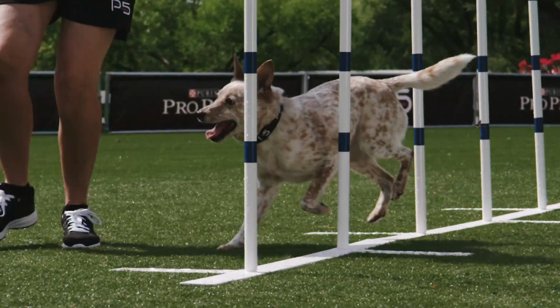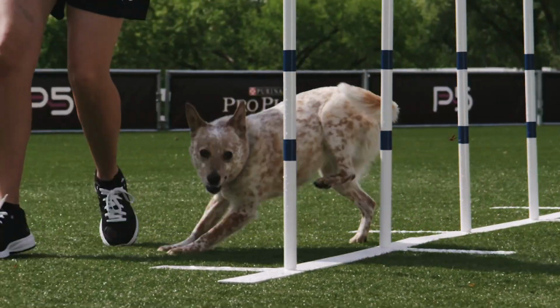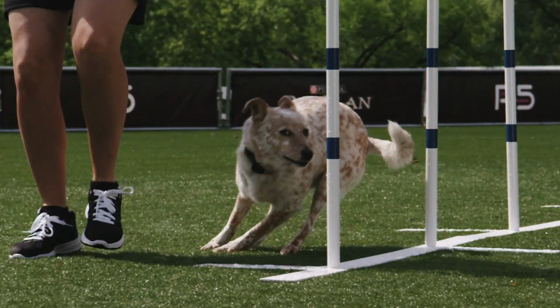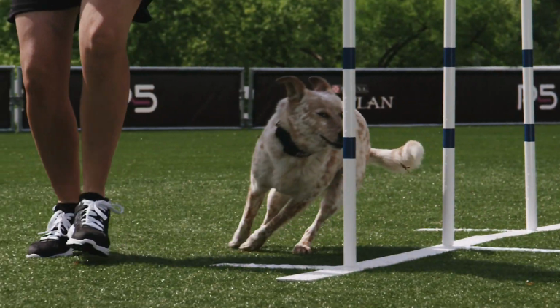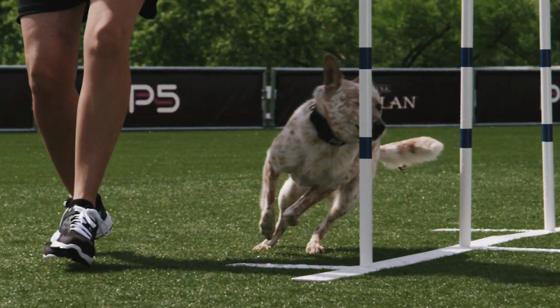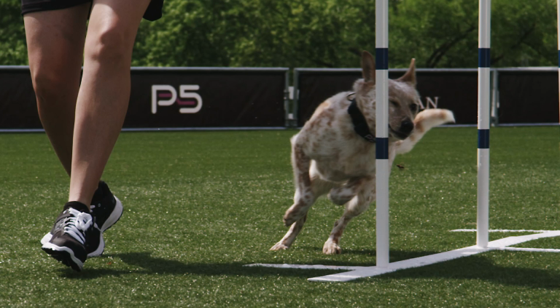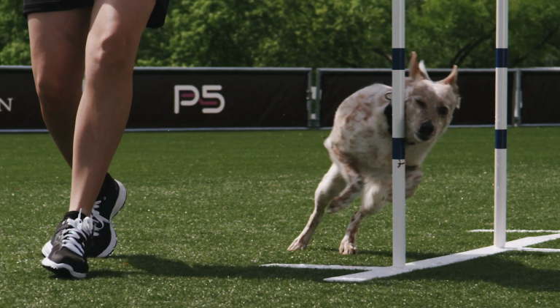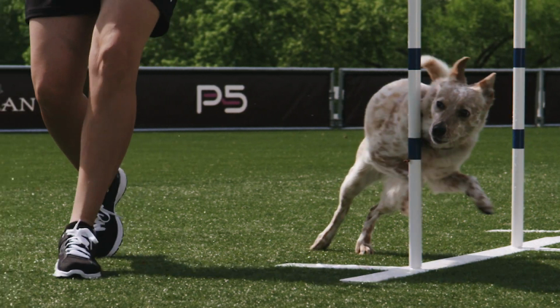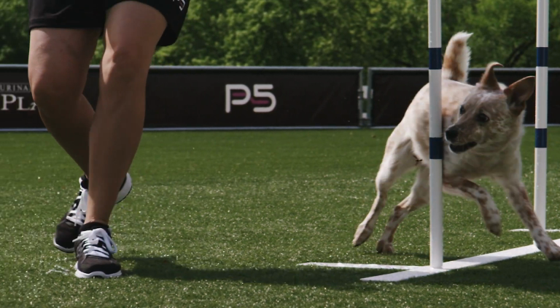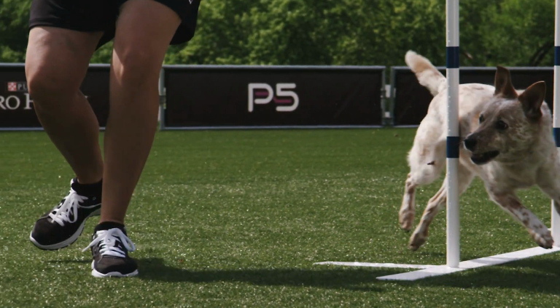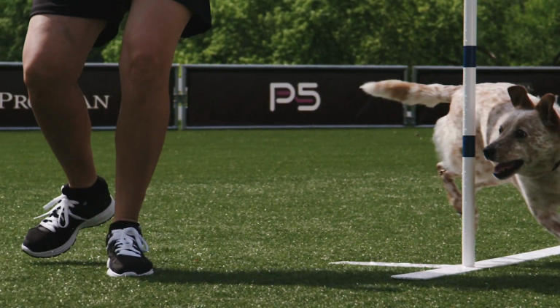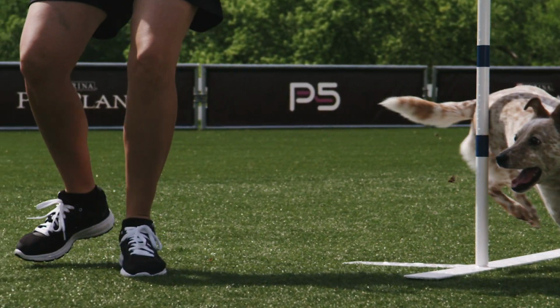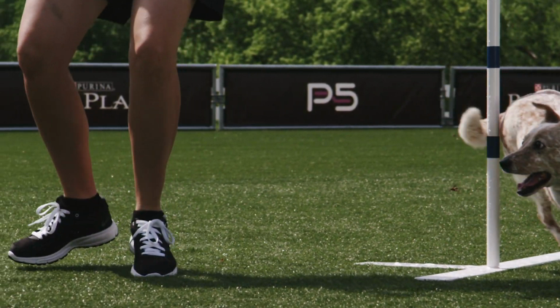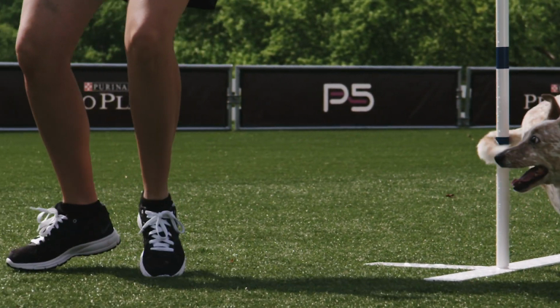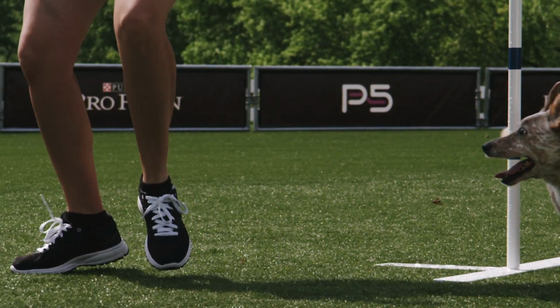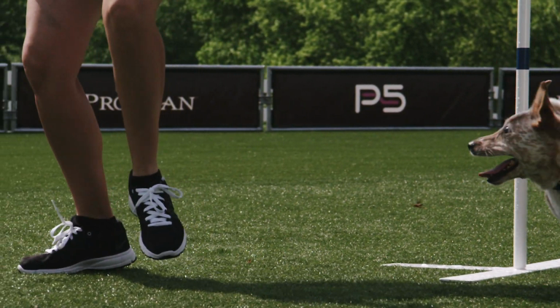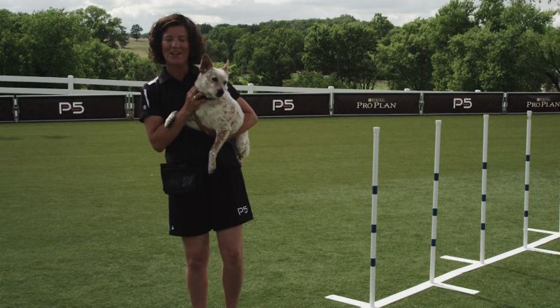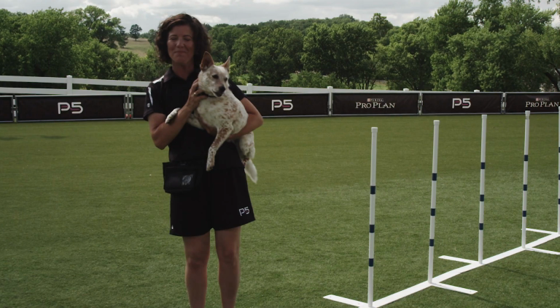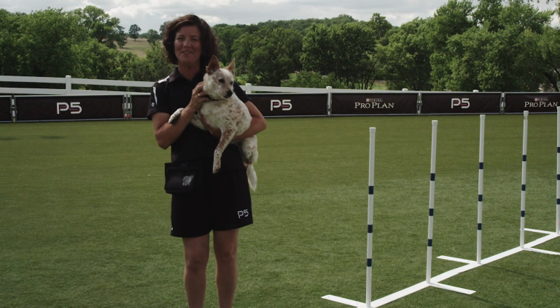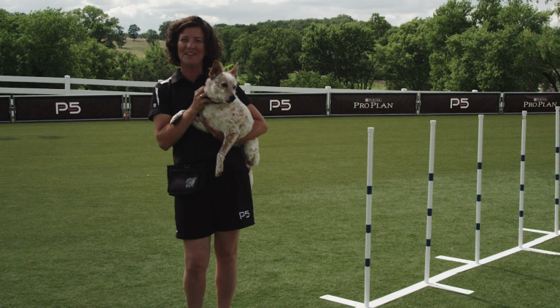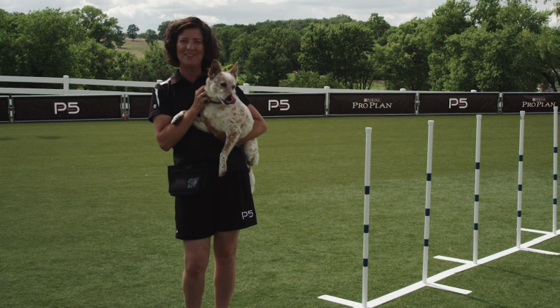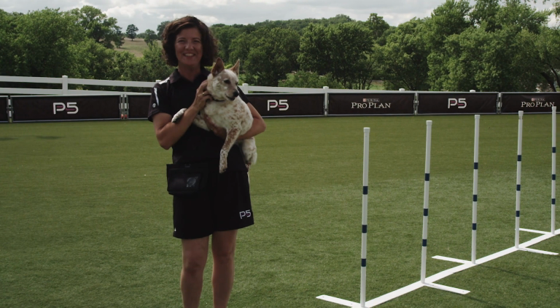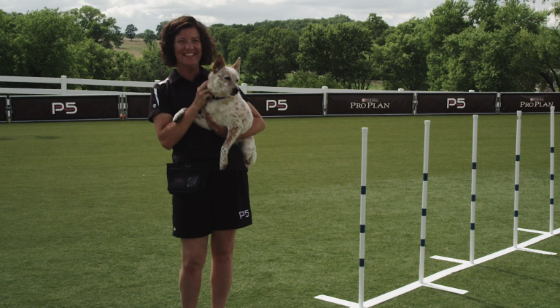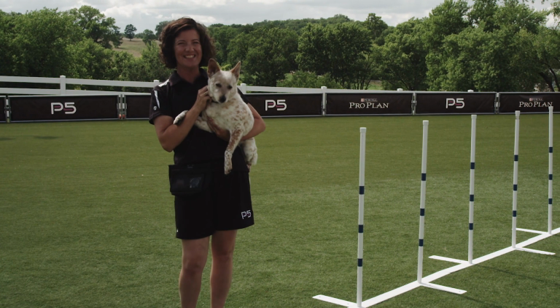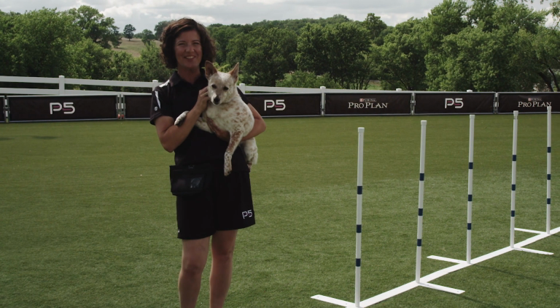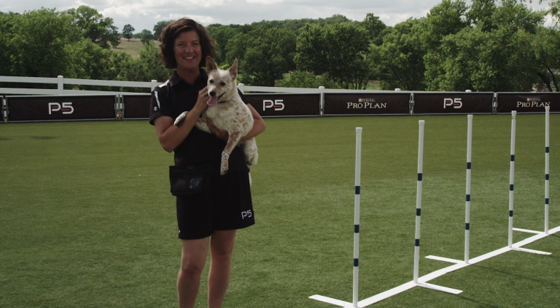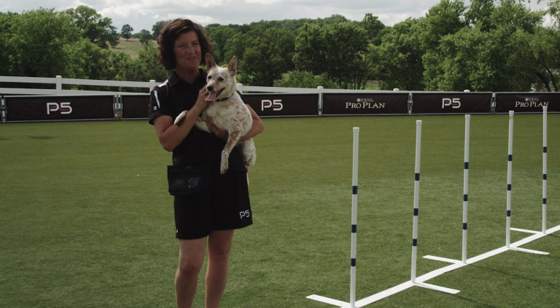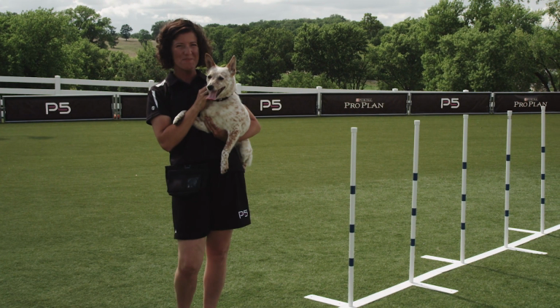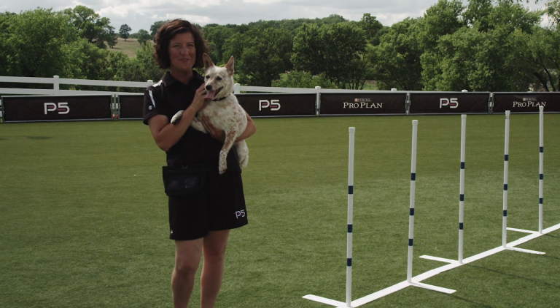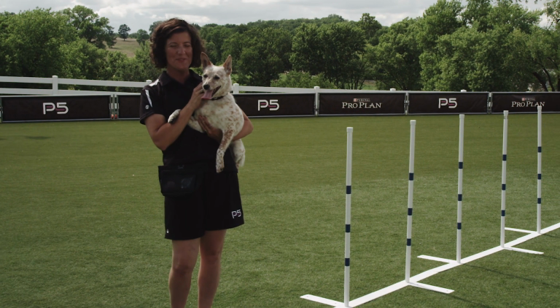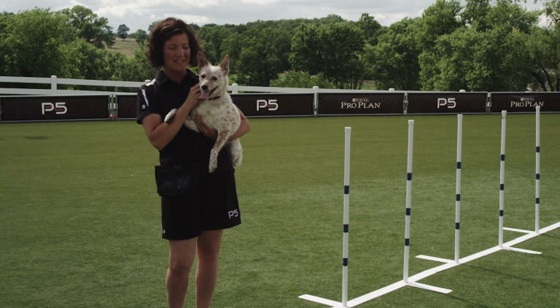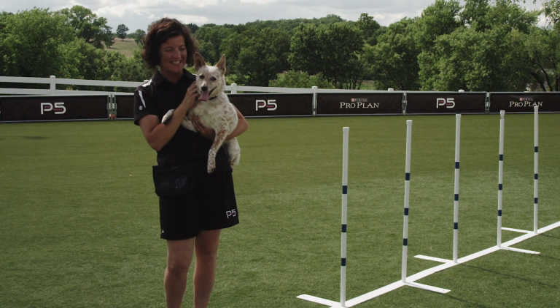Now you're ready for competition level. Check out P5 Links to Greatness for more information.